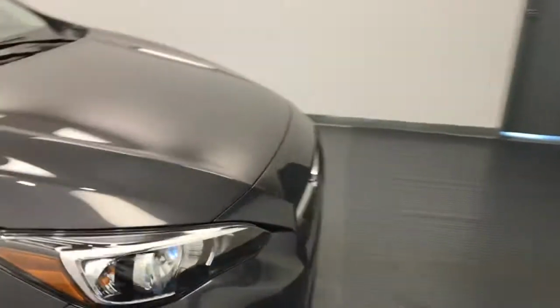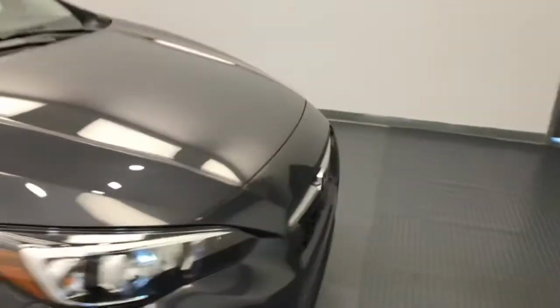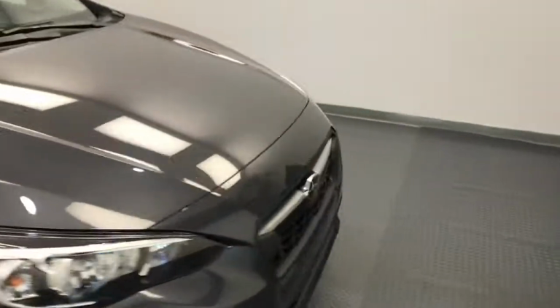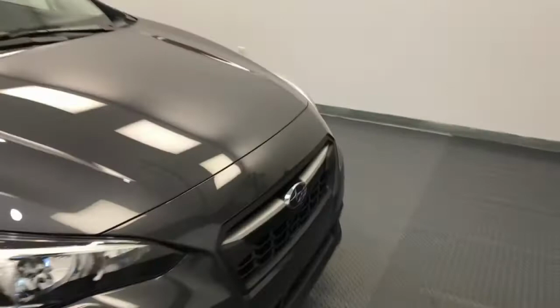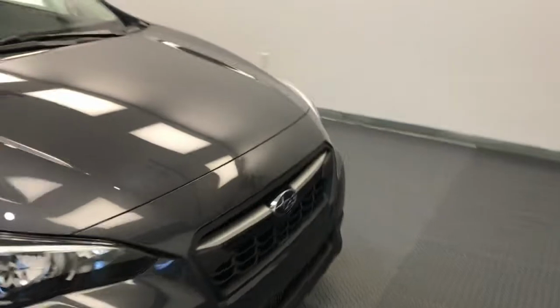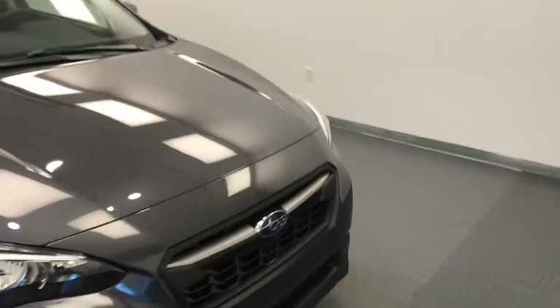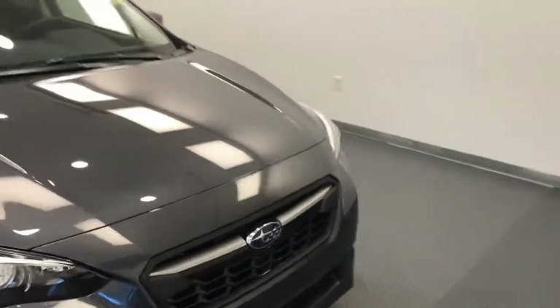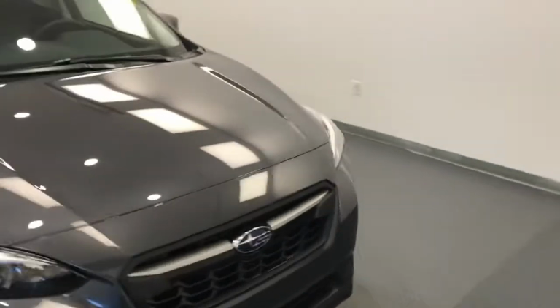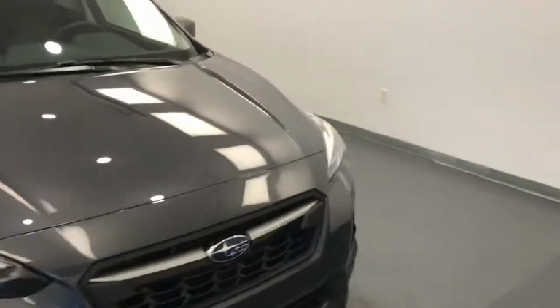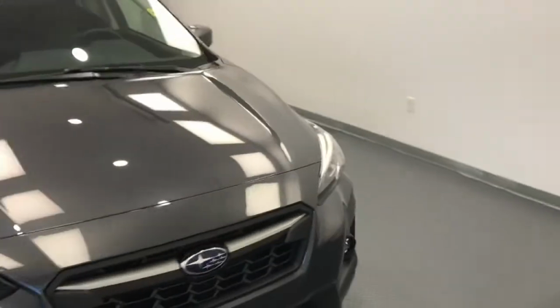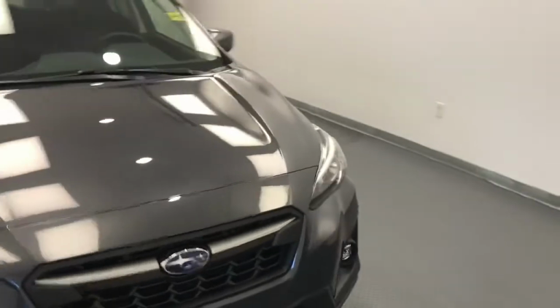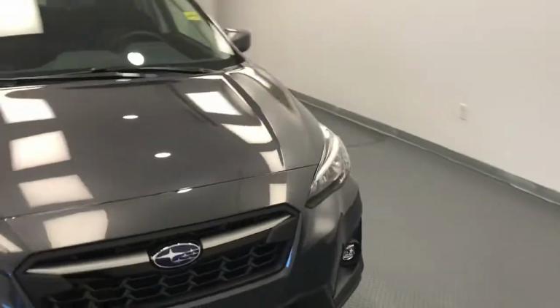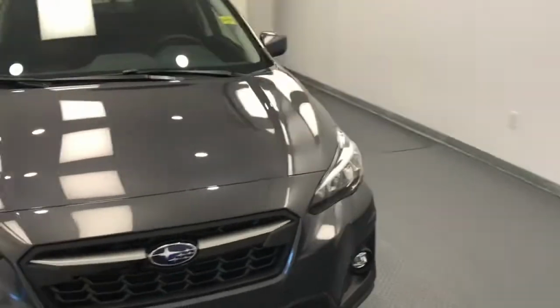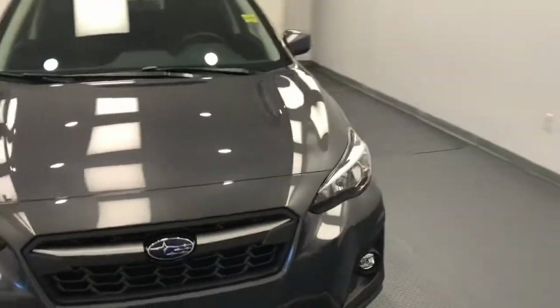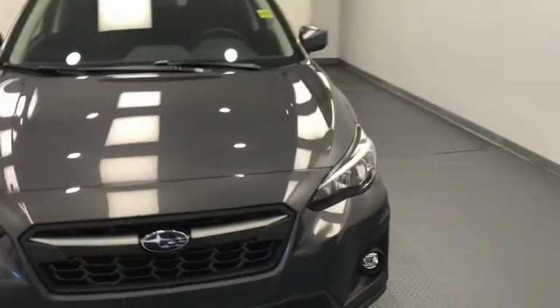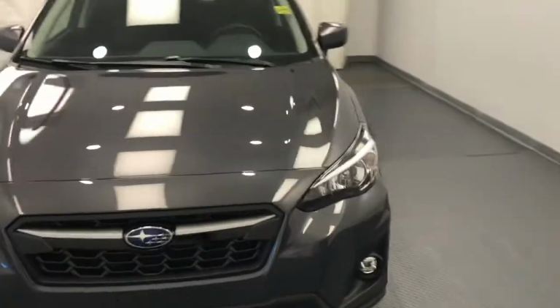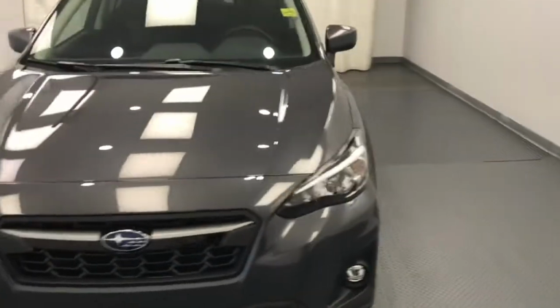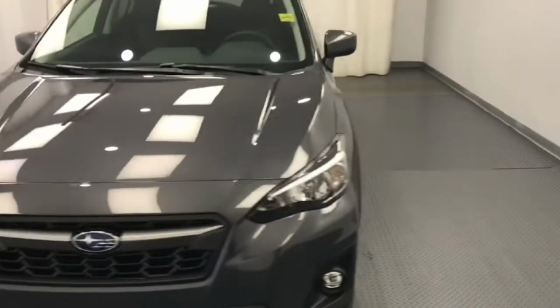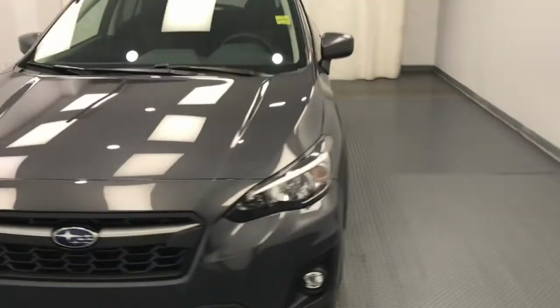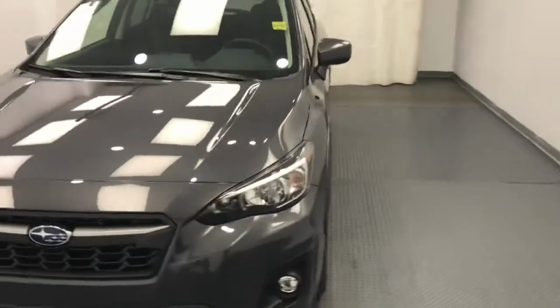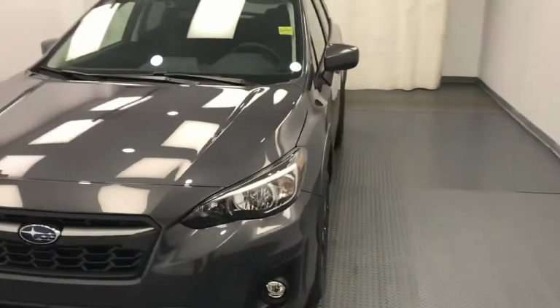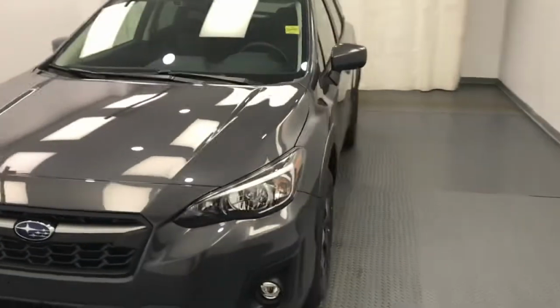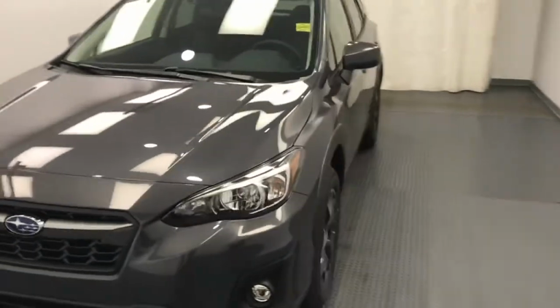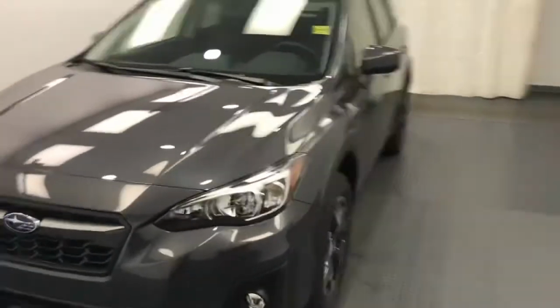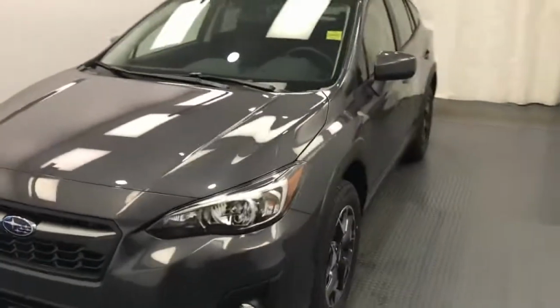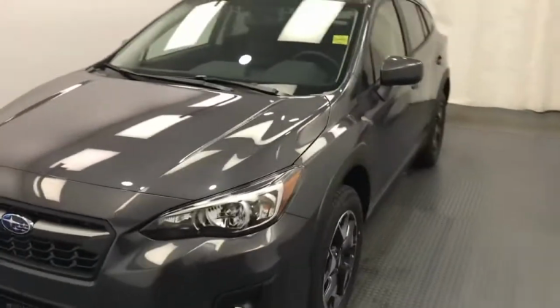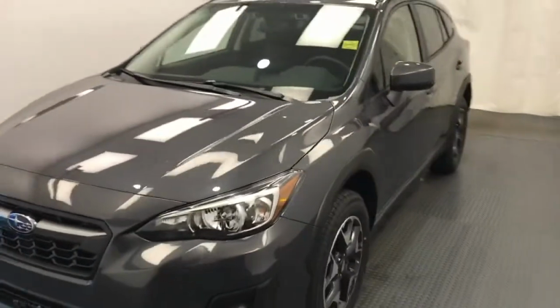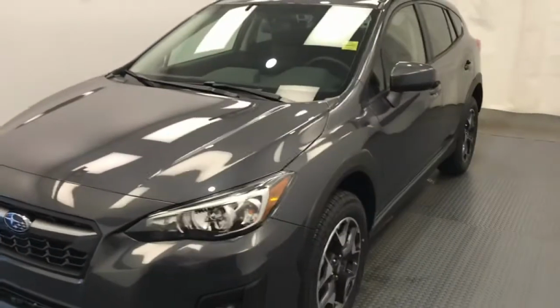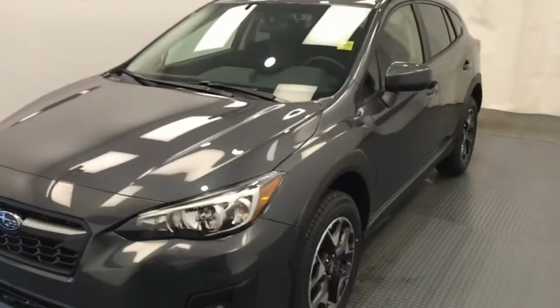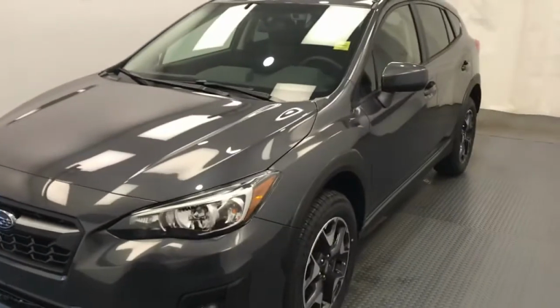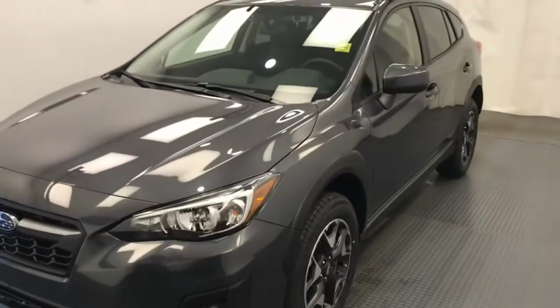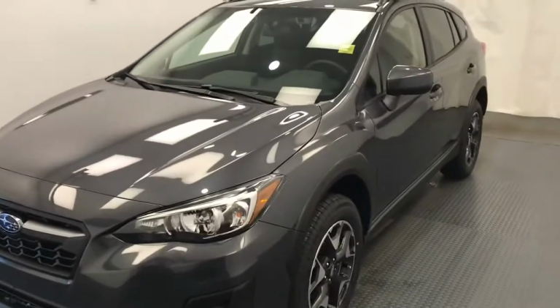Once again, this is 218, 116, 2020 Subaru Crosstrek Touring, in grey. Thank you.